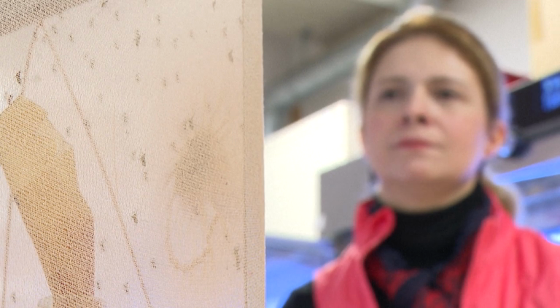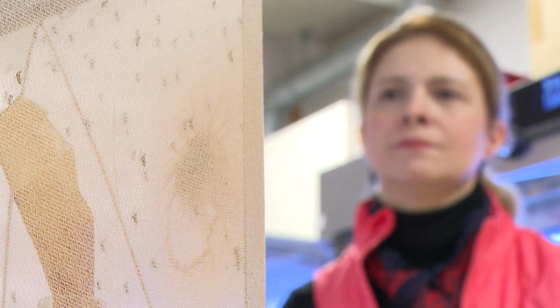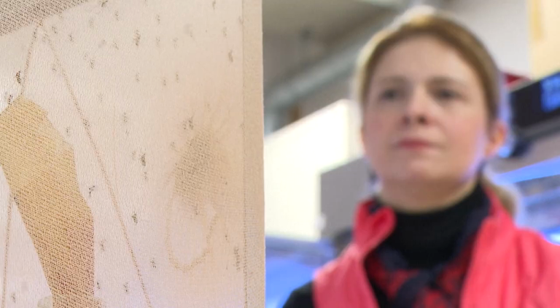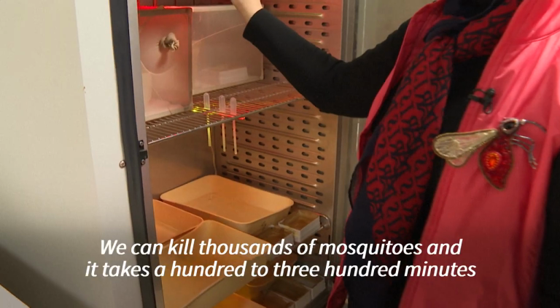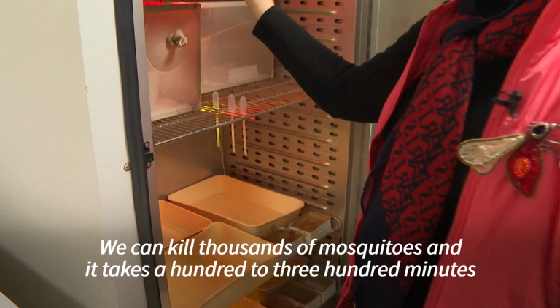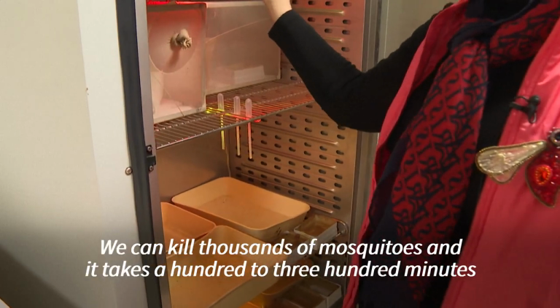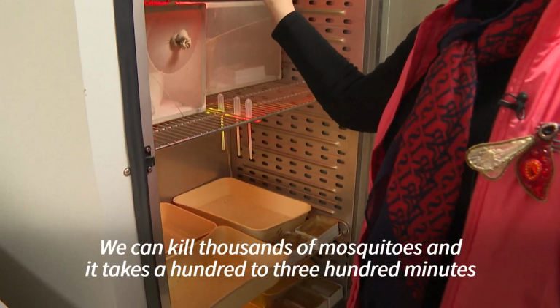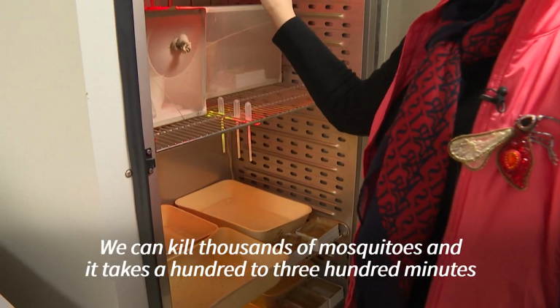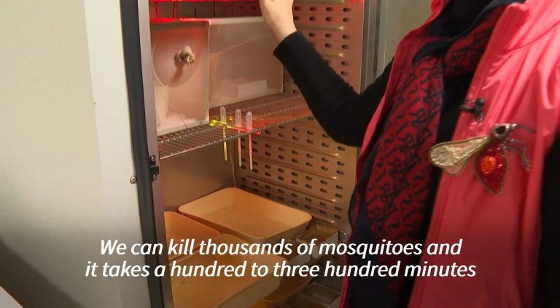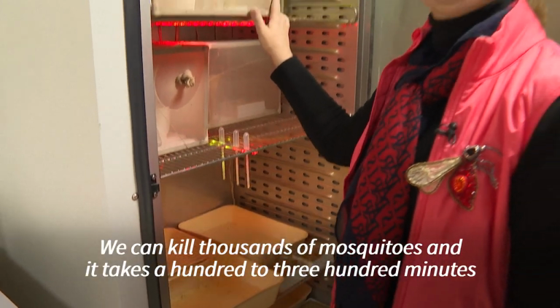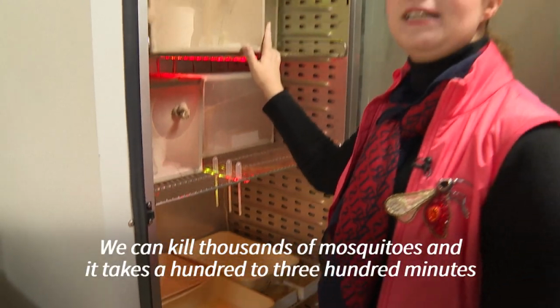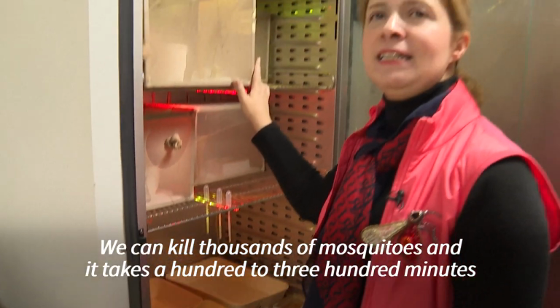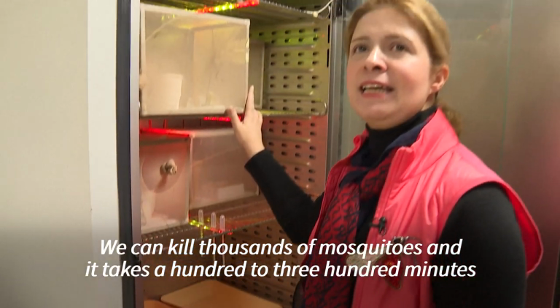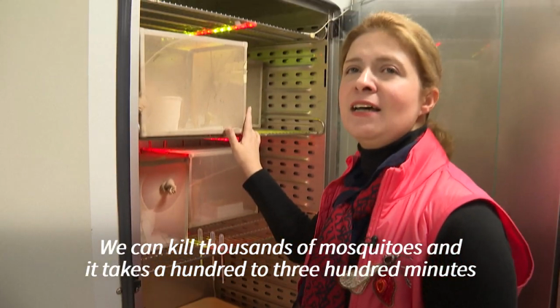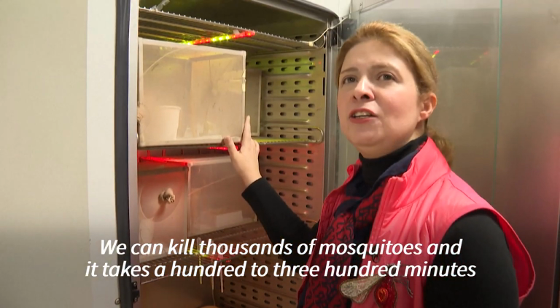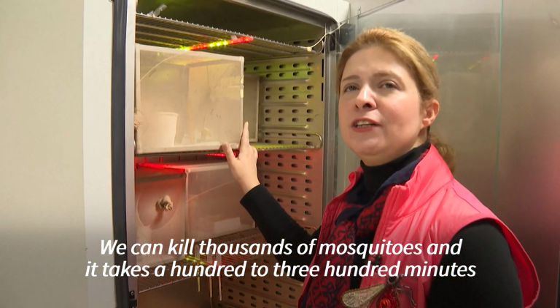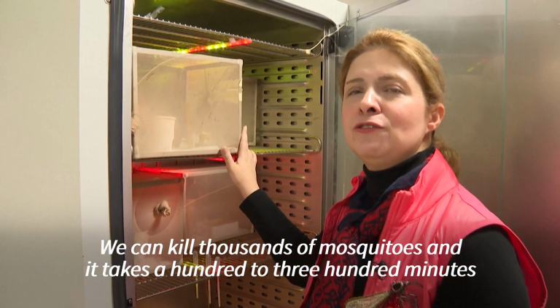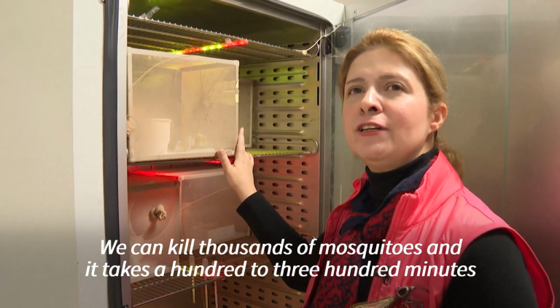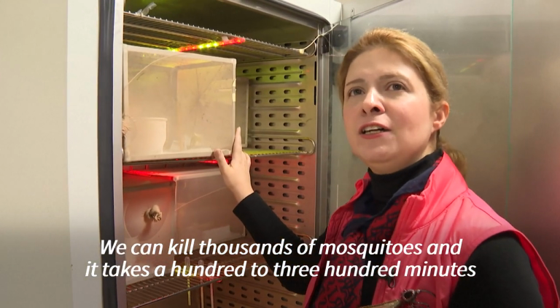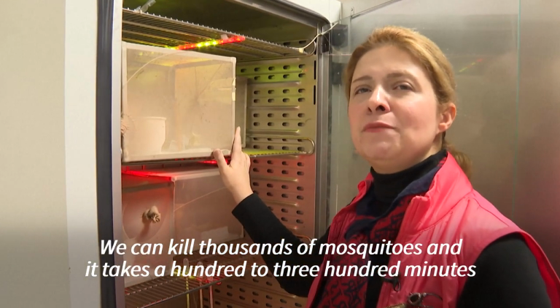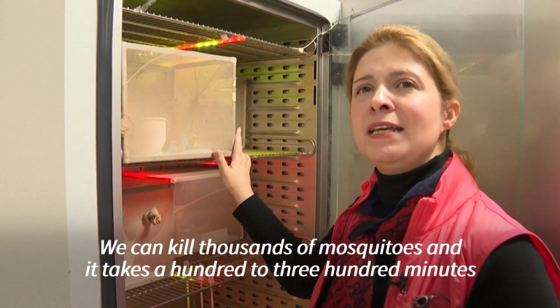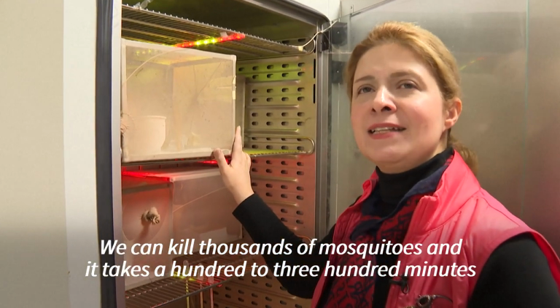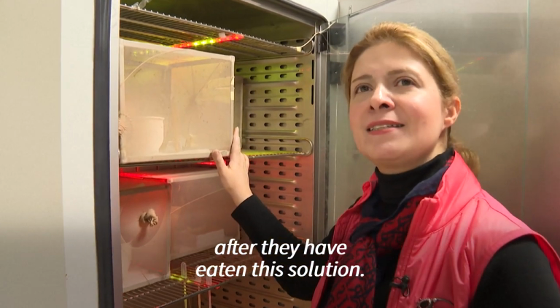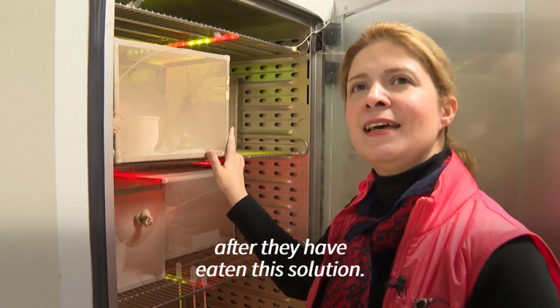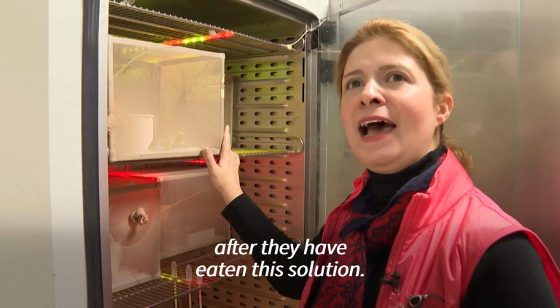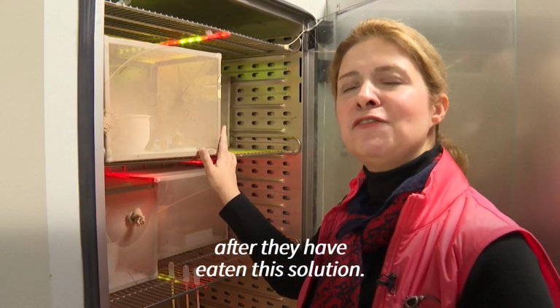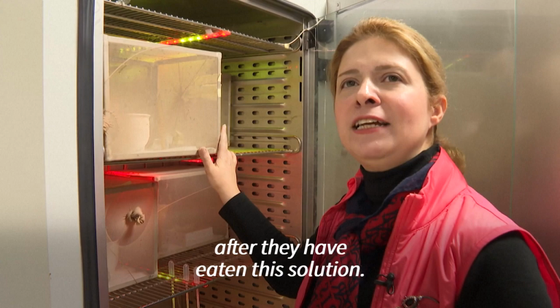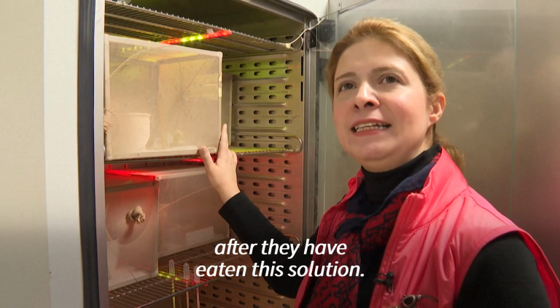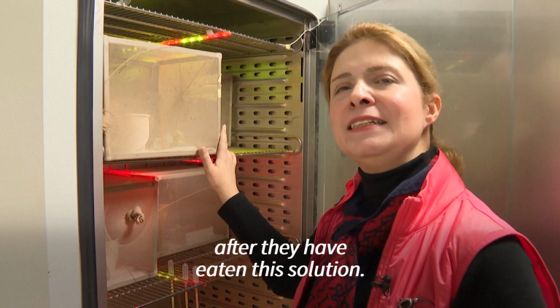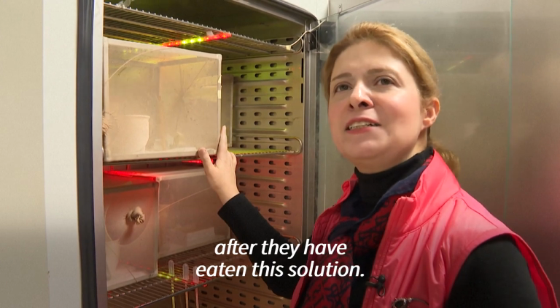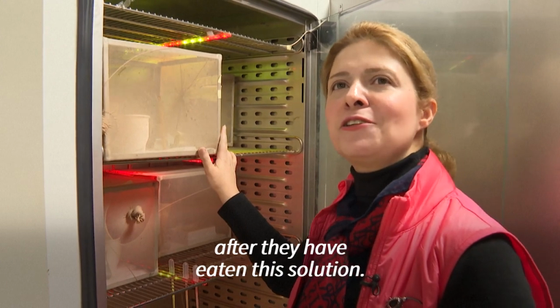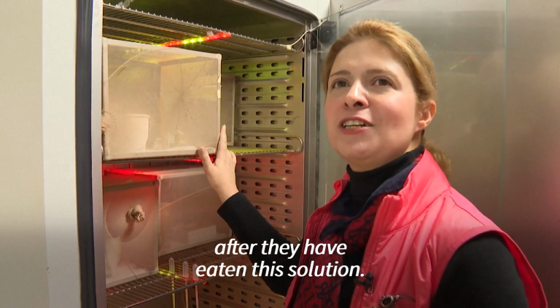We can kill thousands of mosquitoes and it takes 100 to 300 minutes. We're putting it together right here — they're eating this solution.